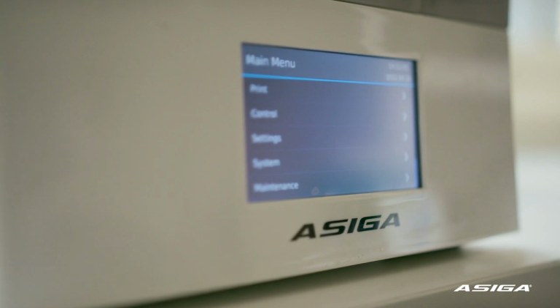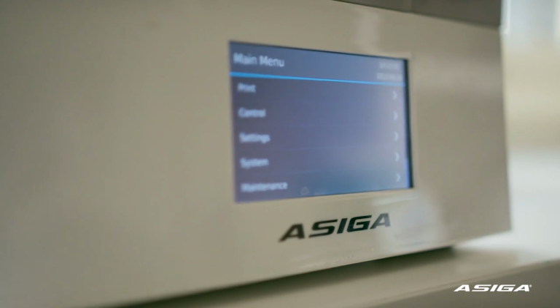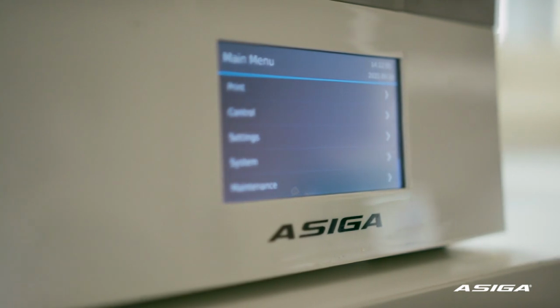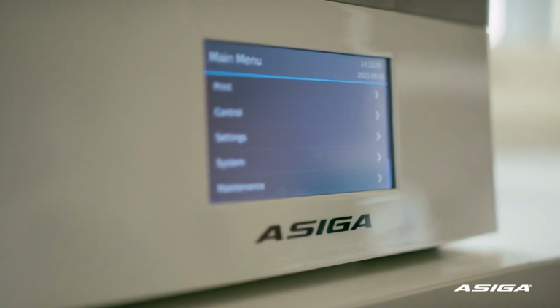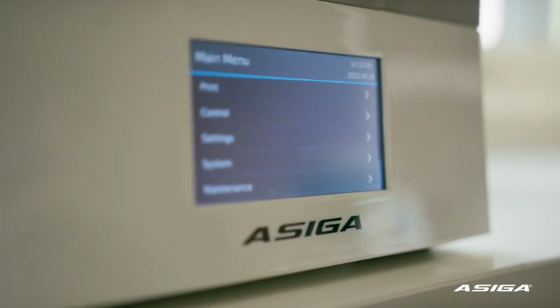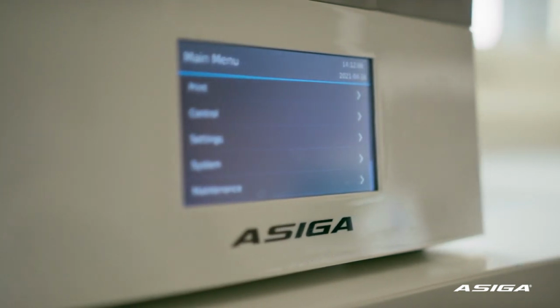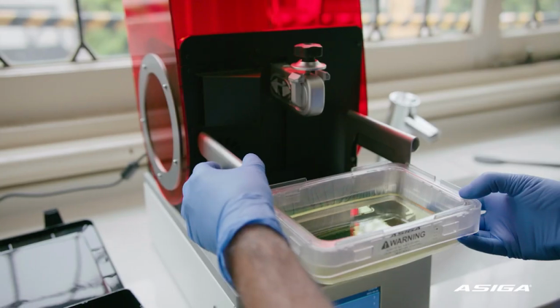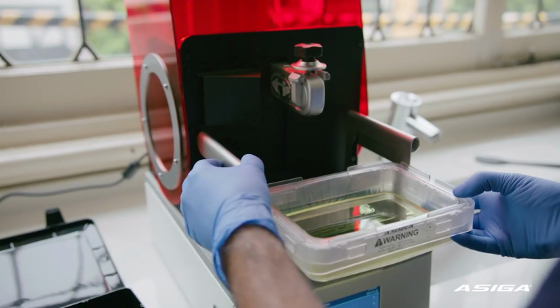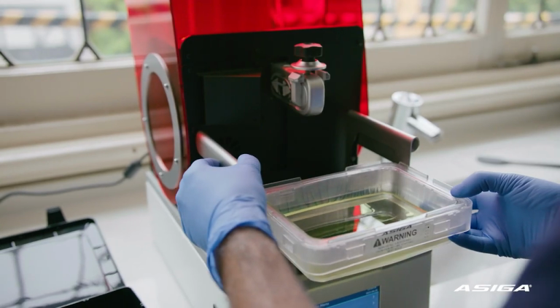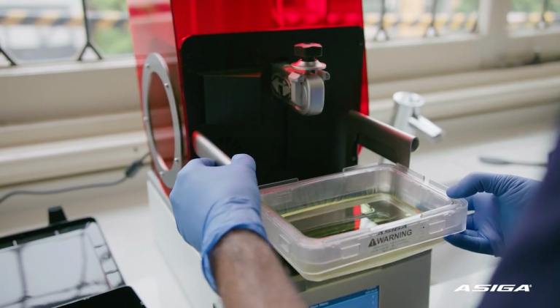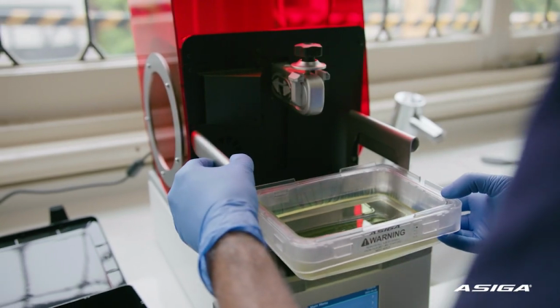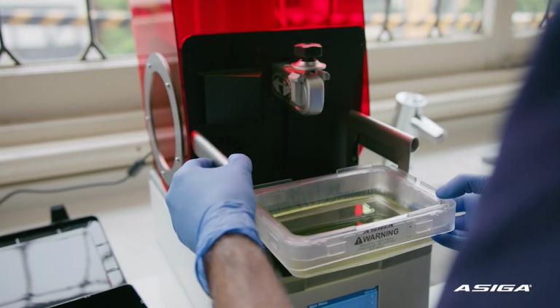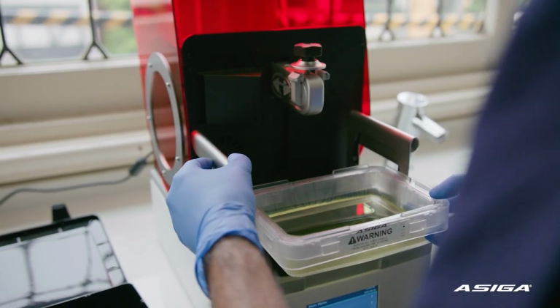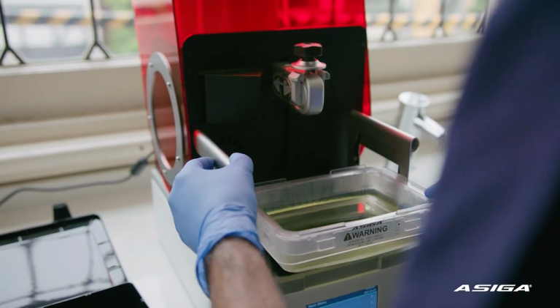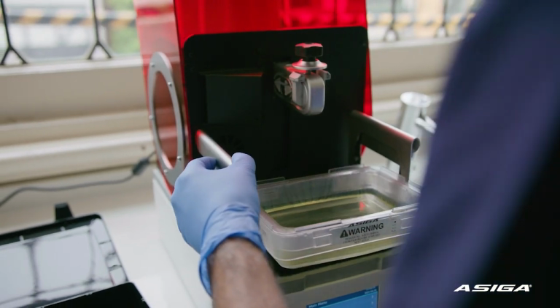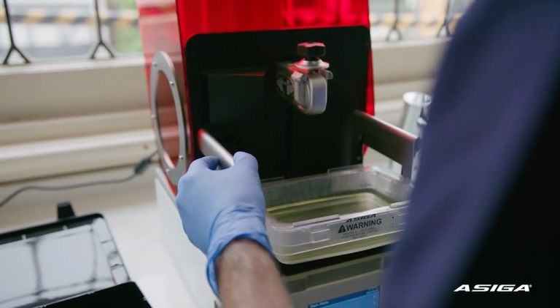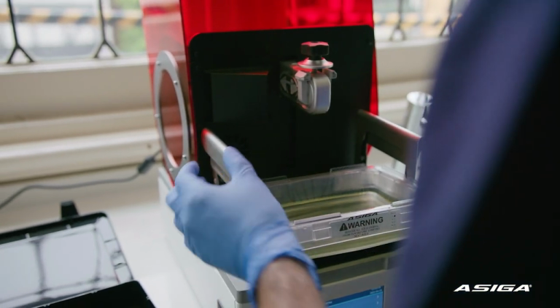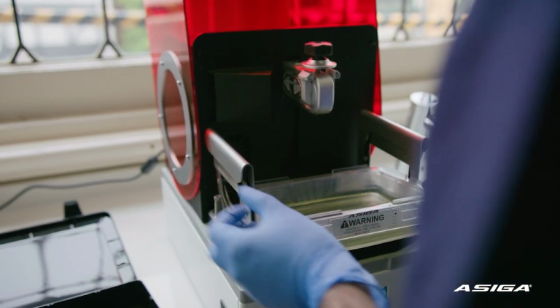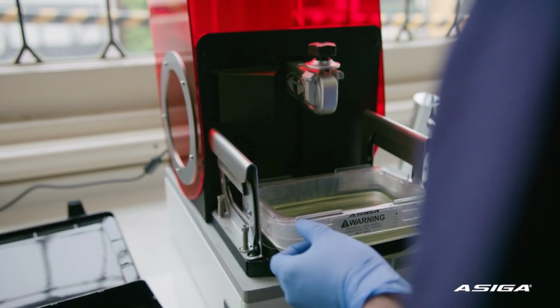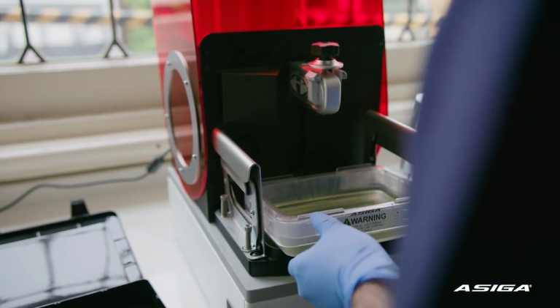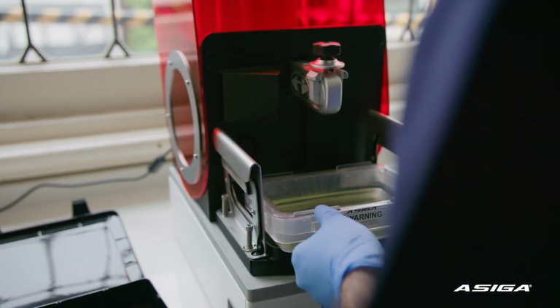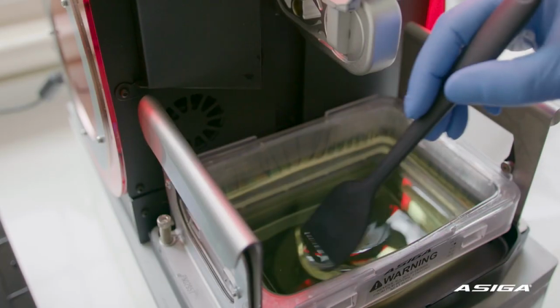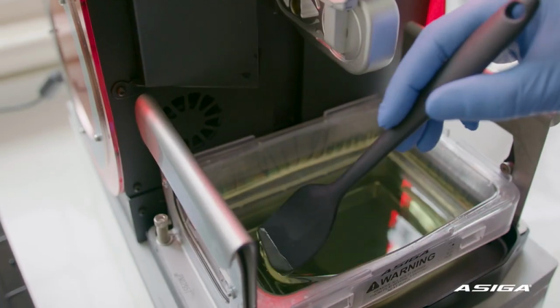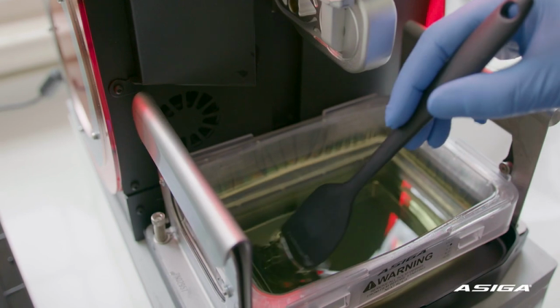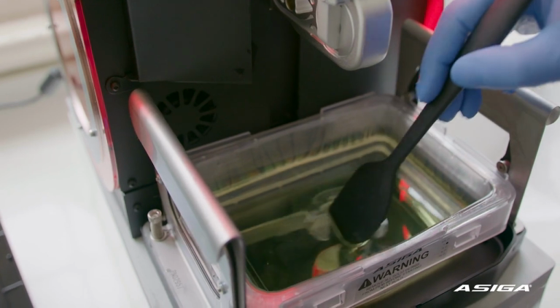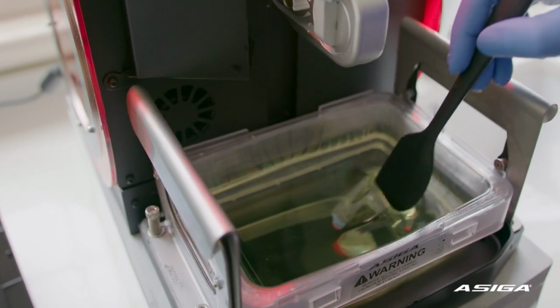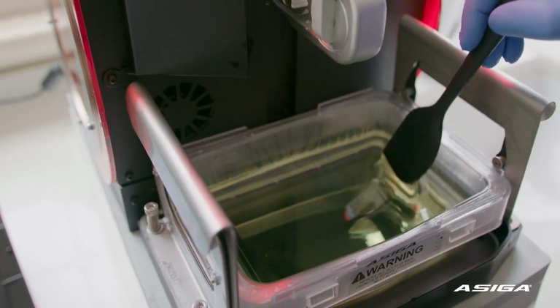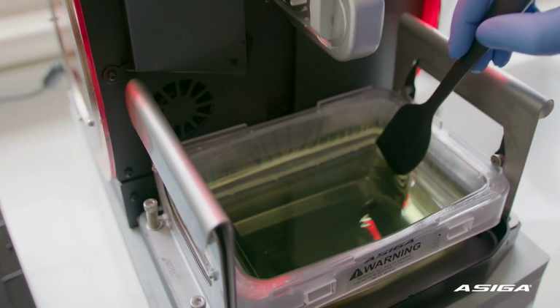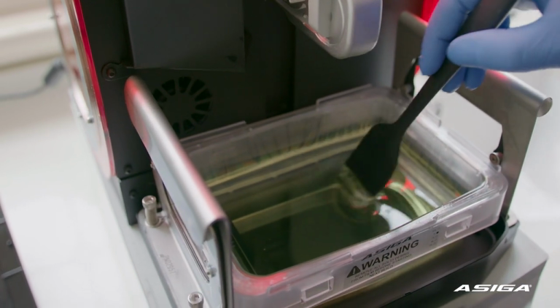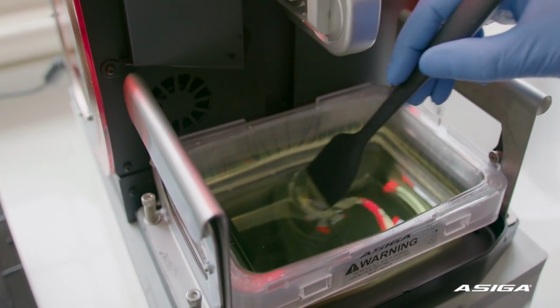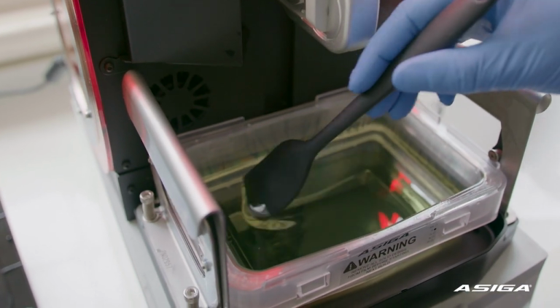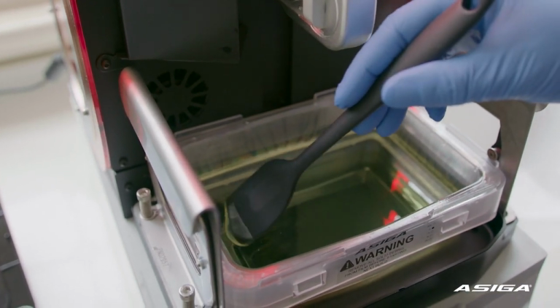The printer is easy to use to the point now that my staff can do all the printing for me. I use the 3D printer almost every single day.